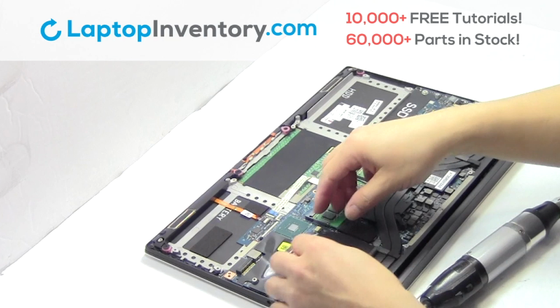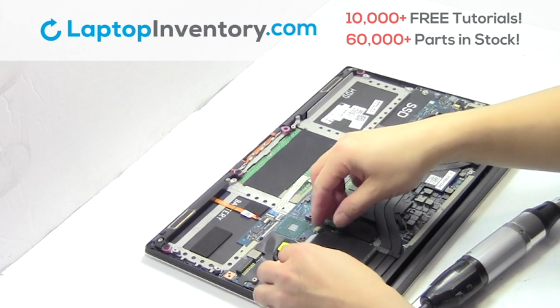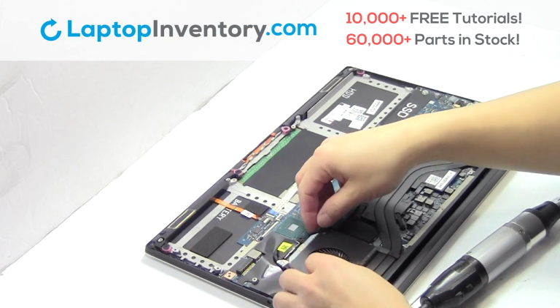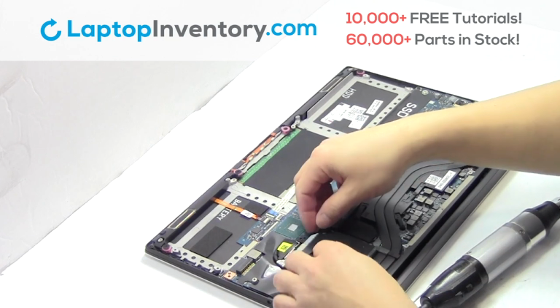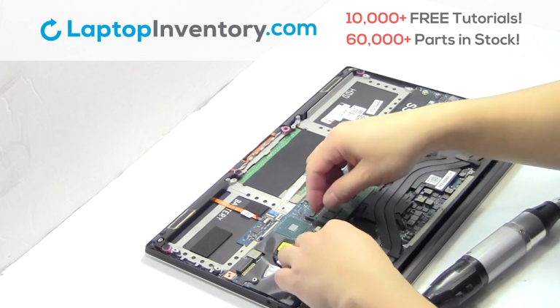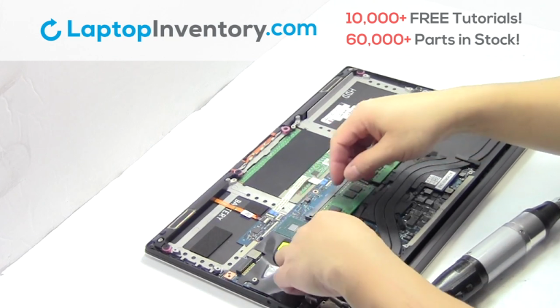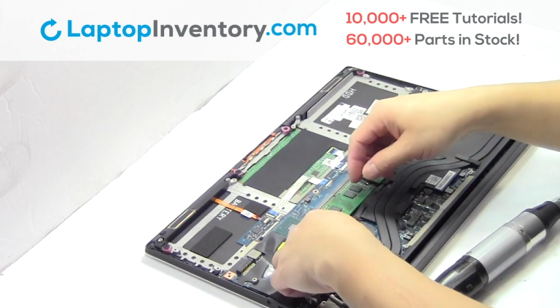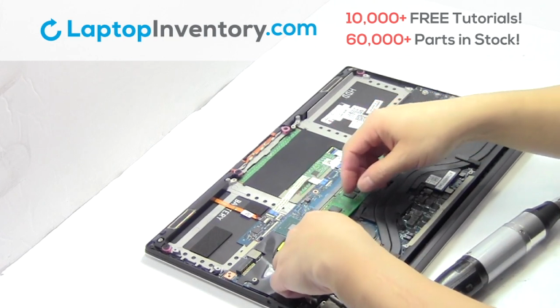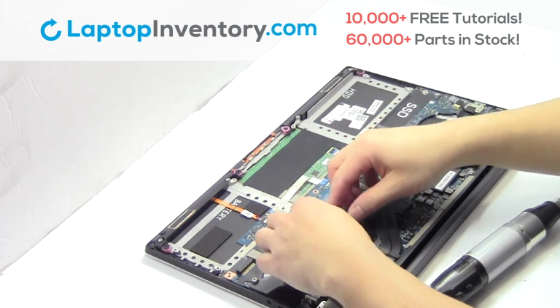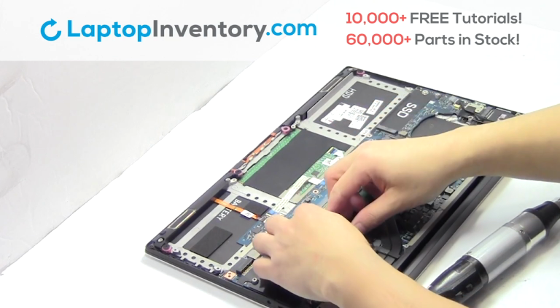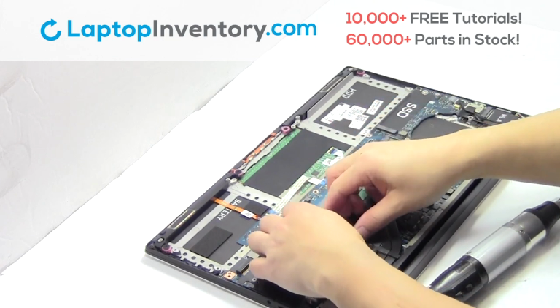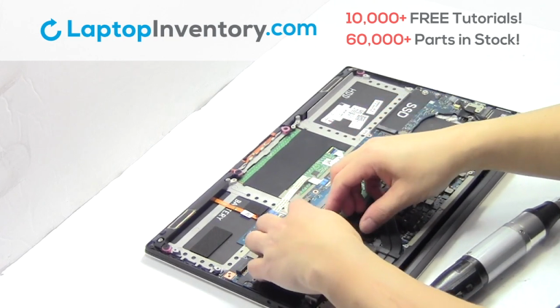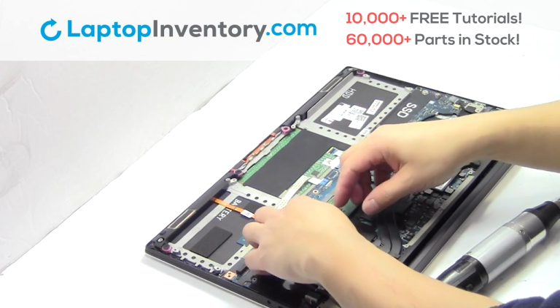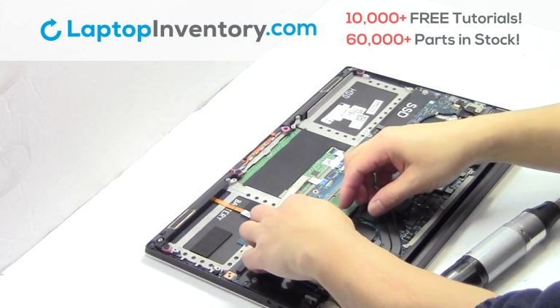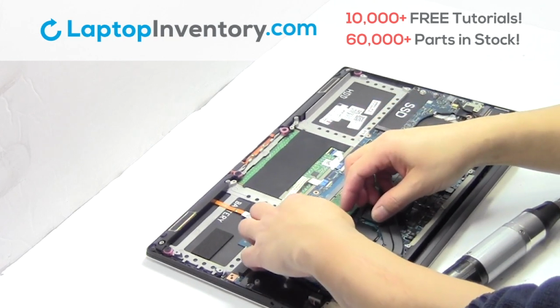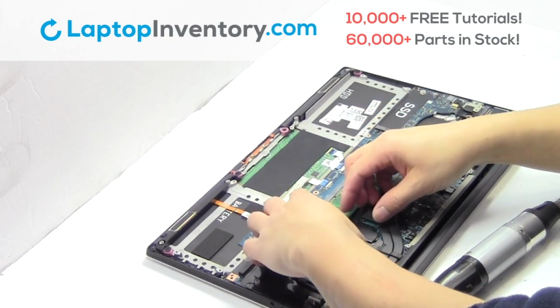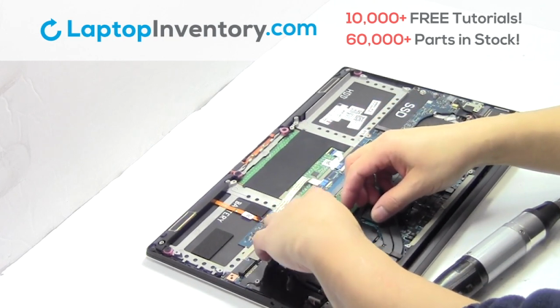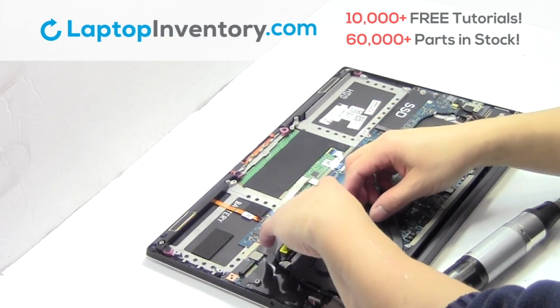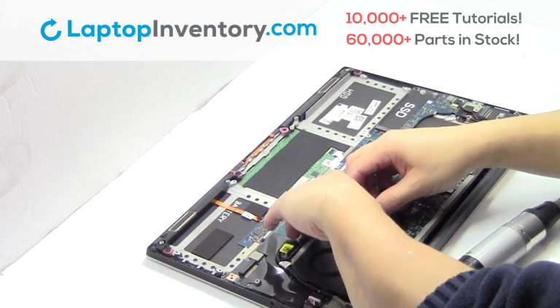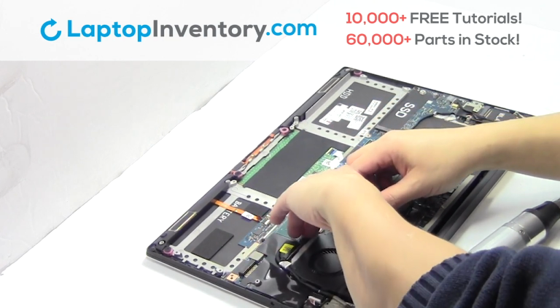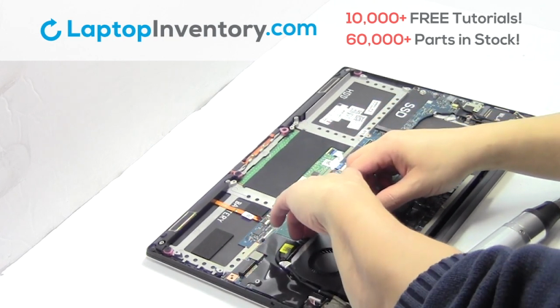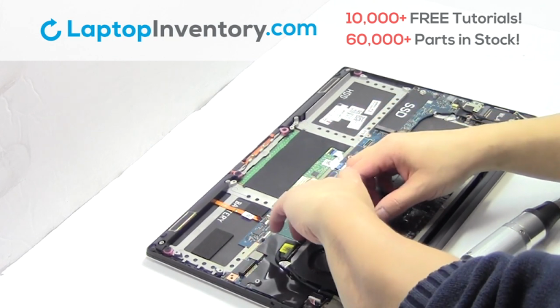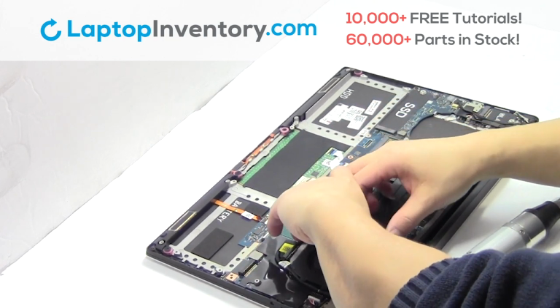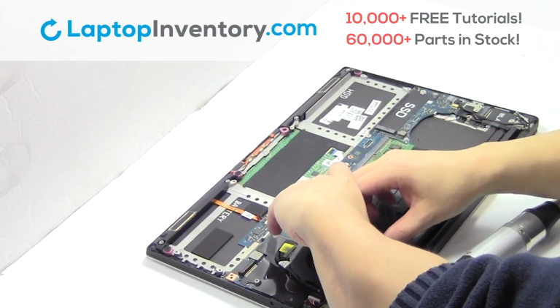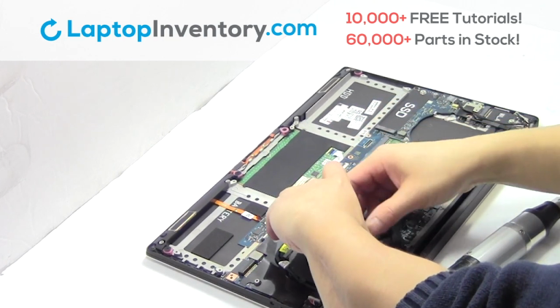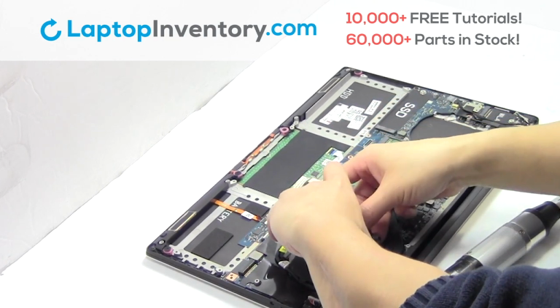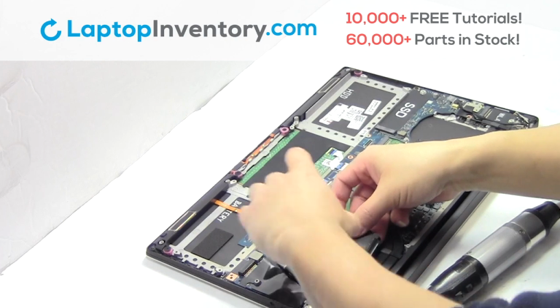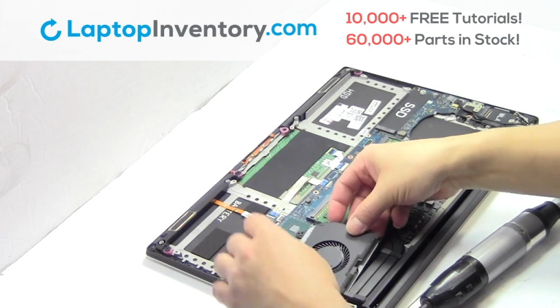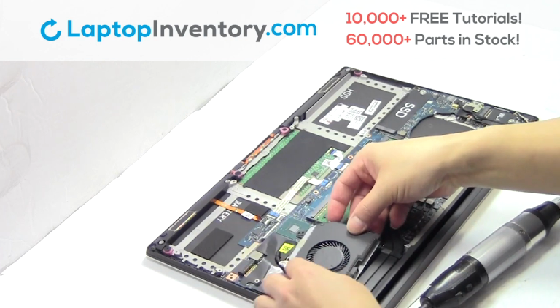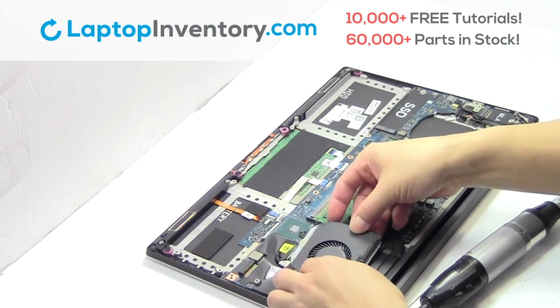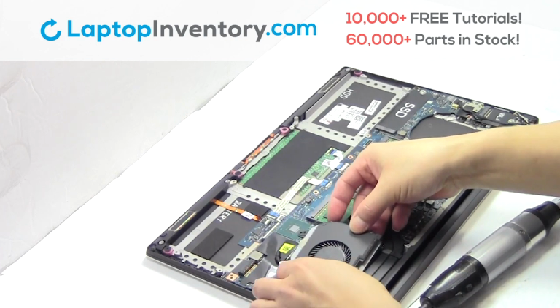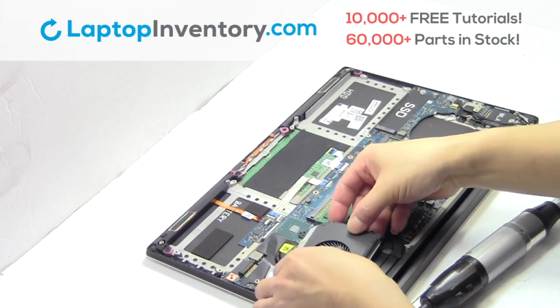Remove the large monitor. Remove the laptop fan.